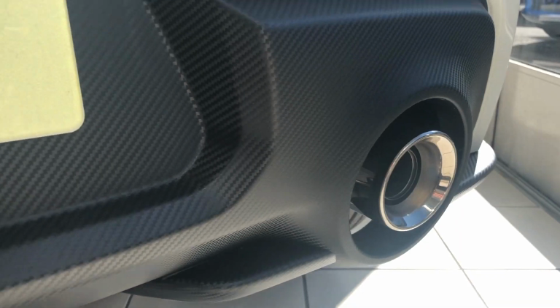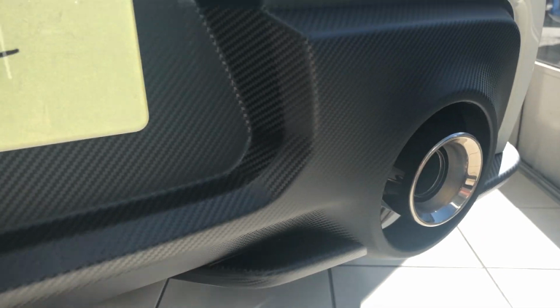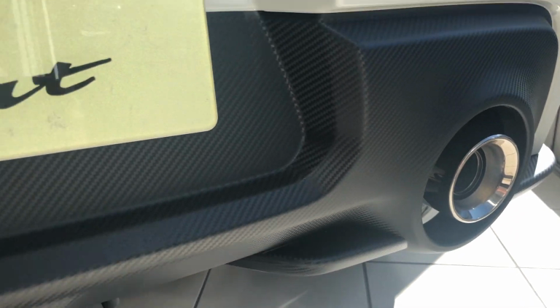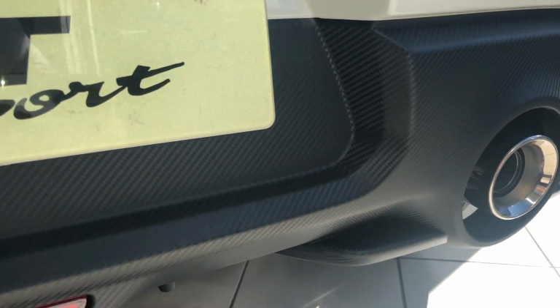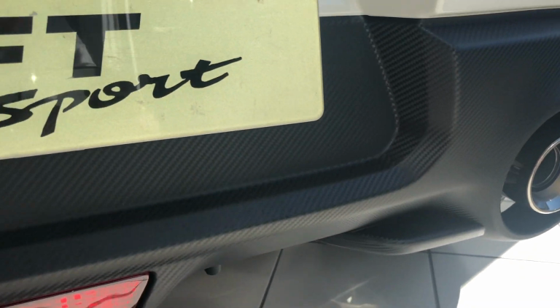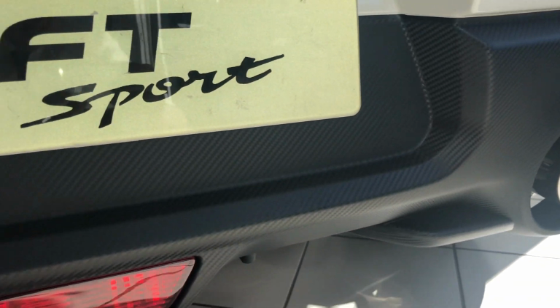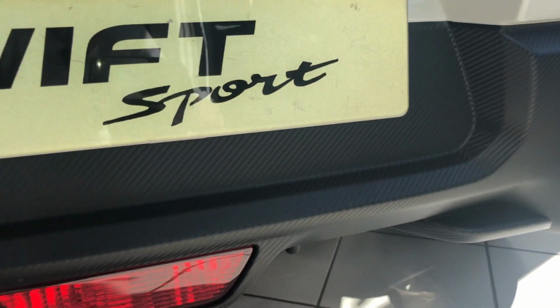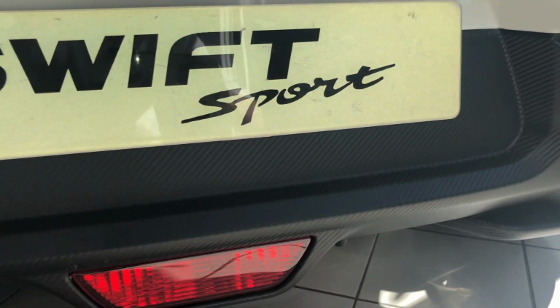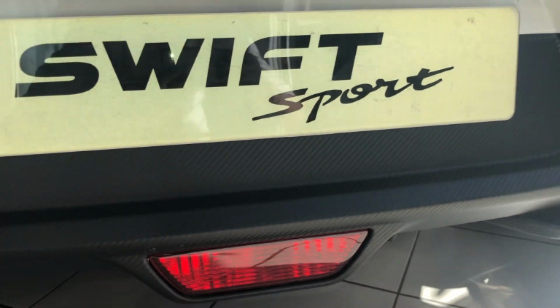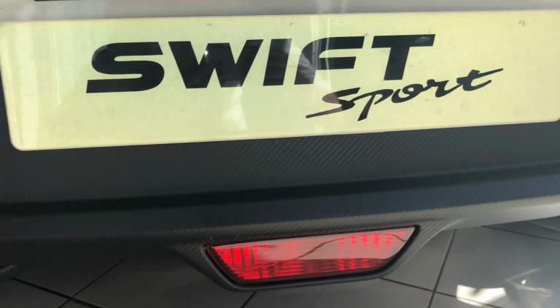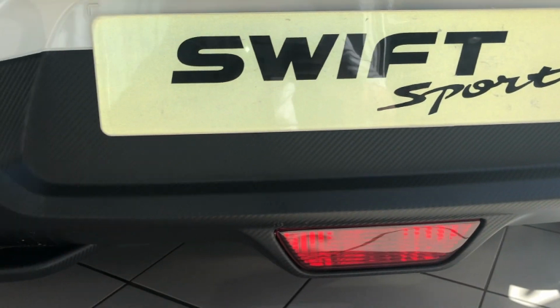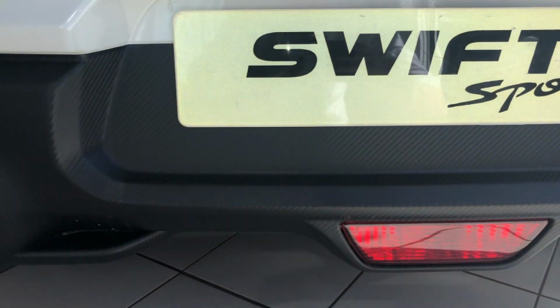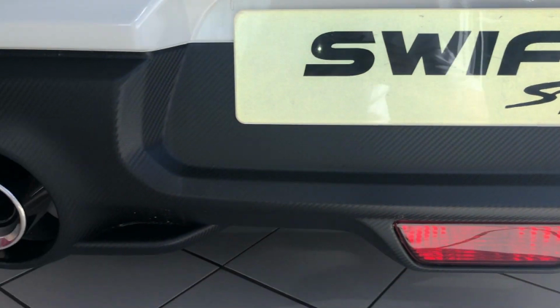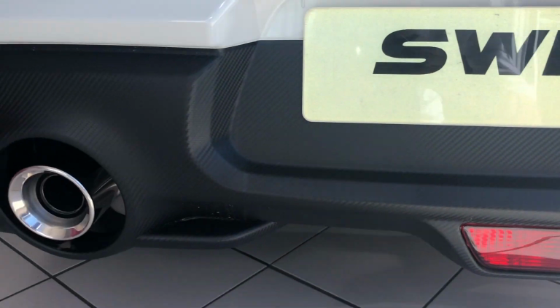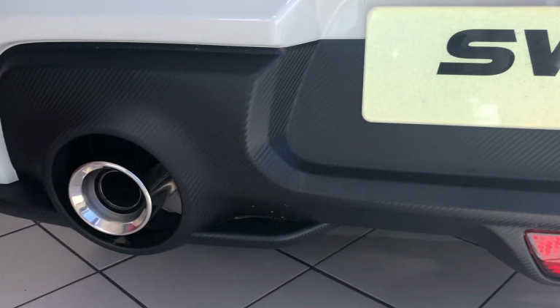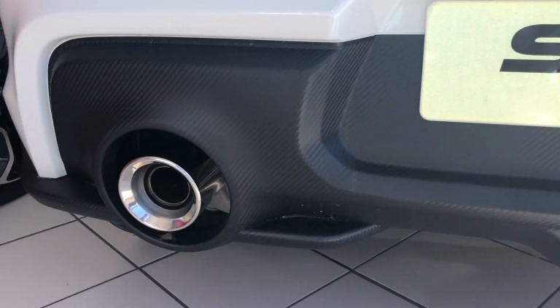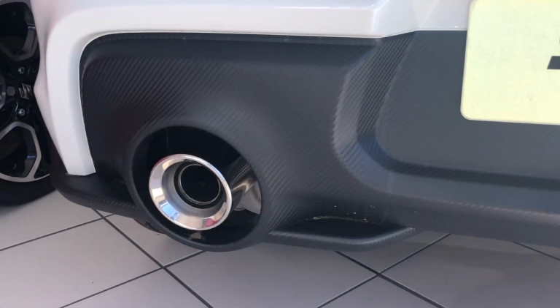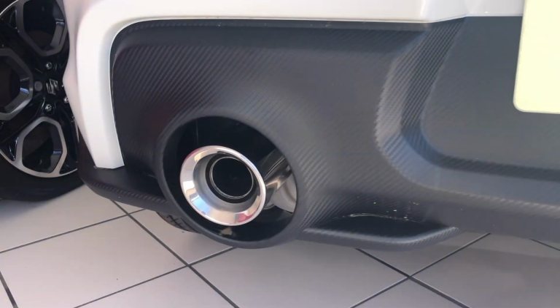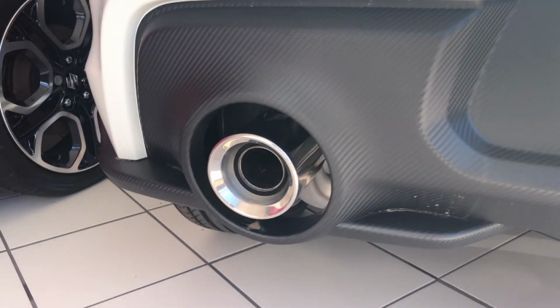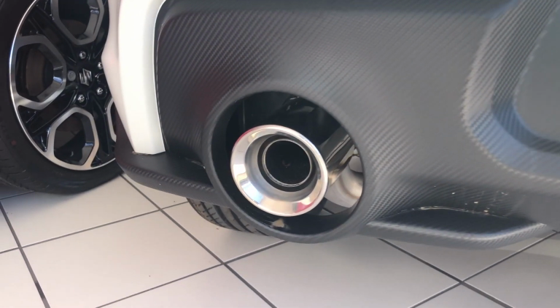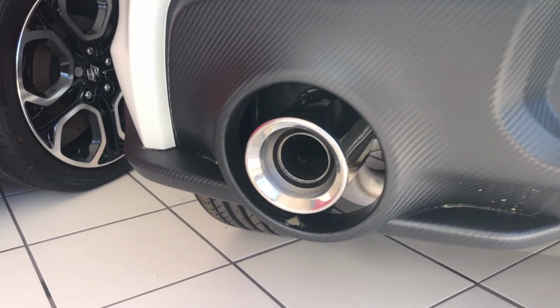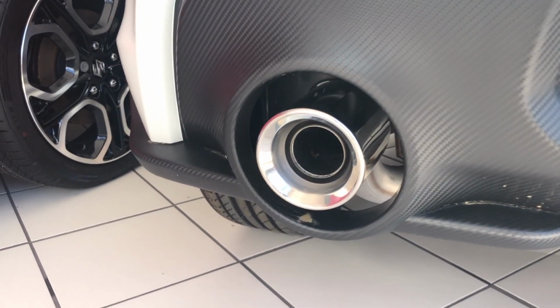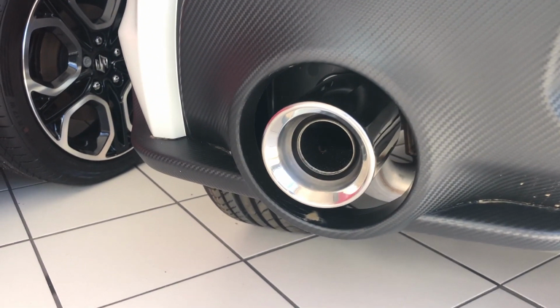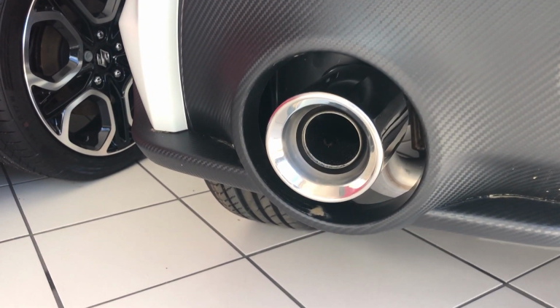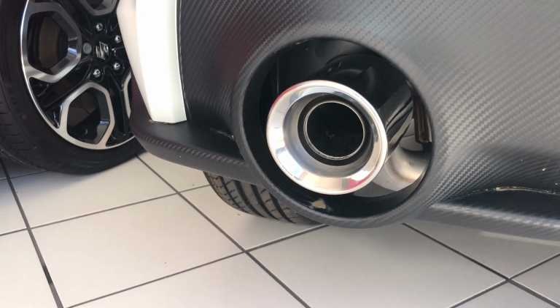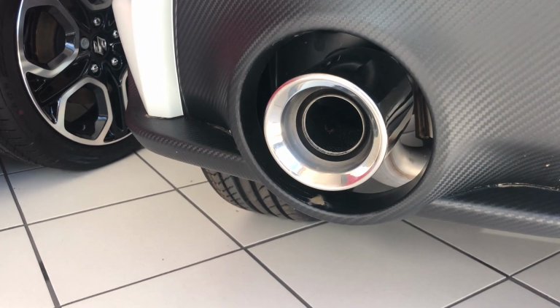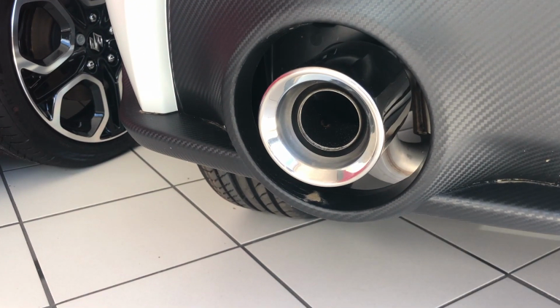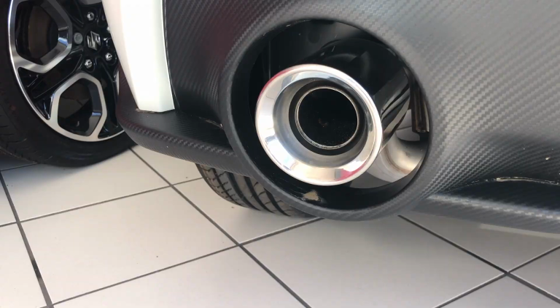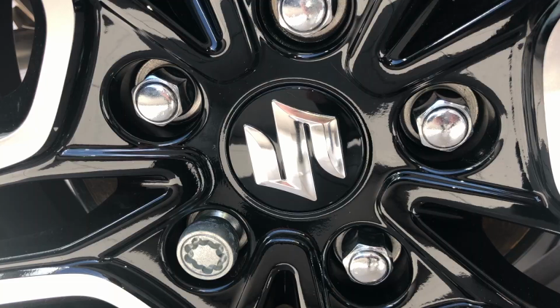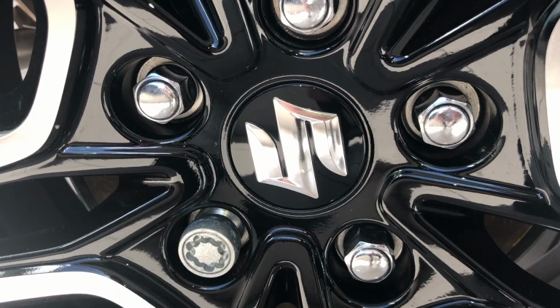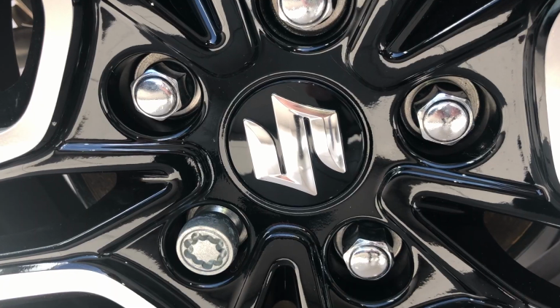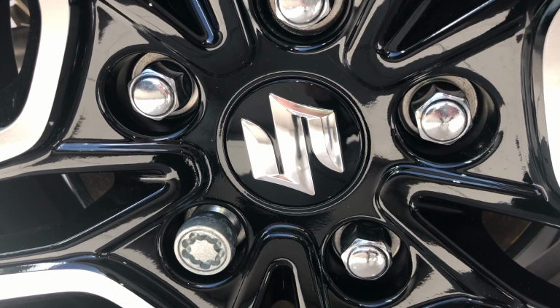Next up we have the twin exit sports exhaust — stainless steel and it sounds great.